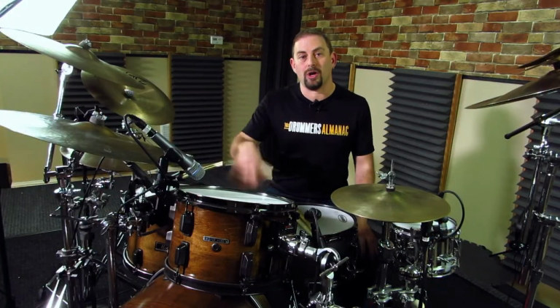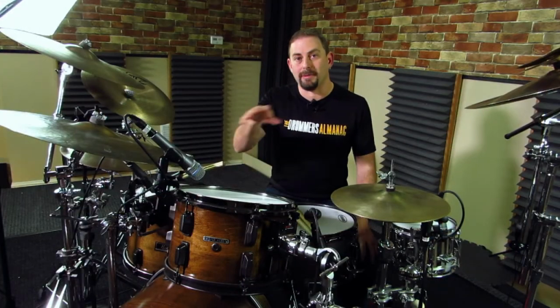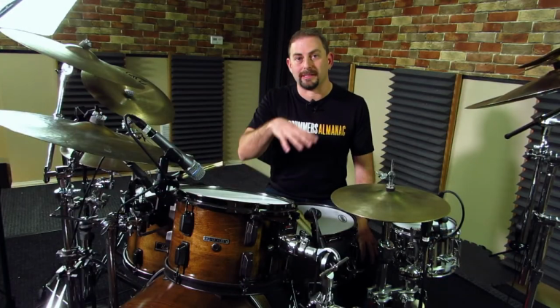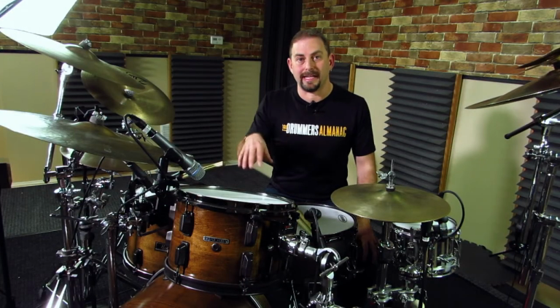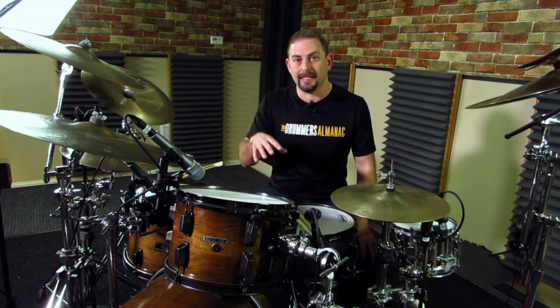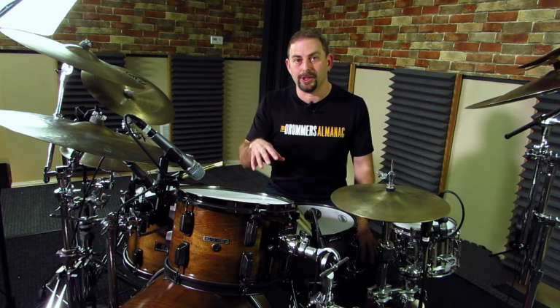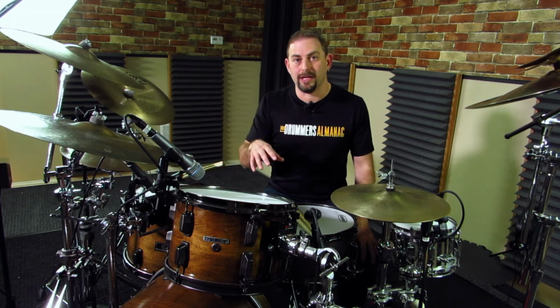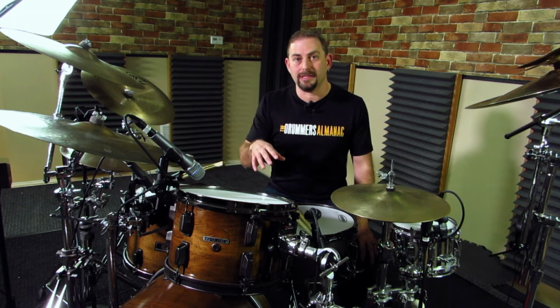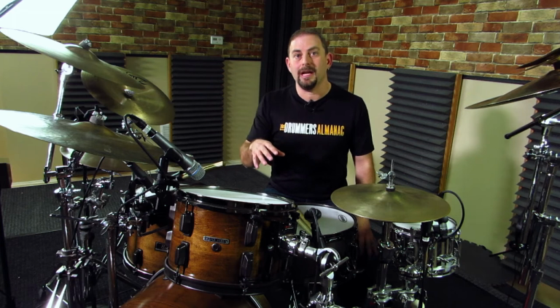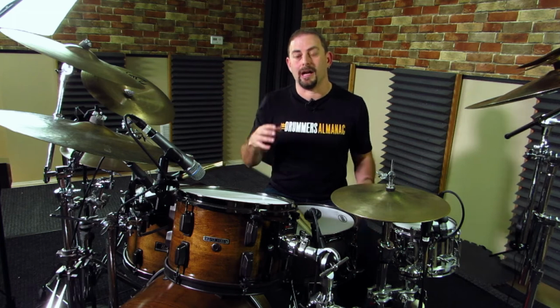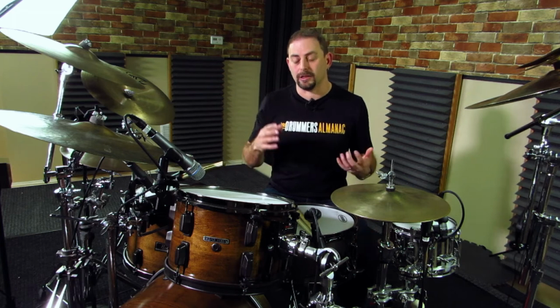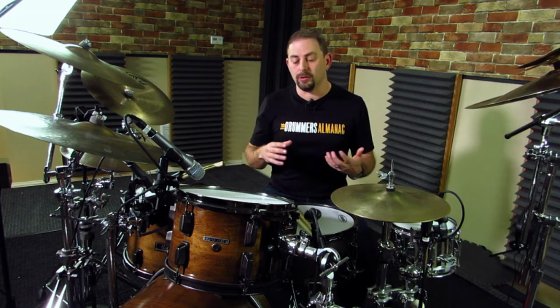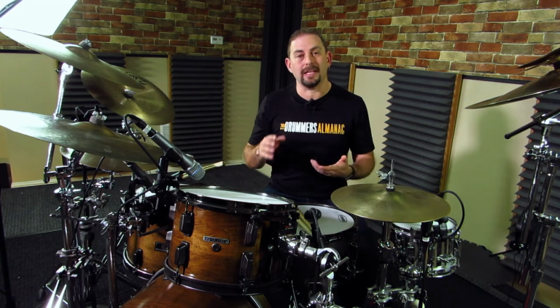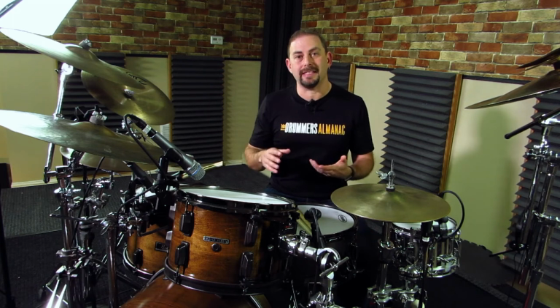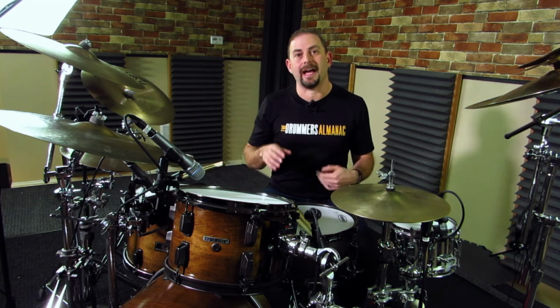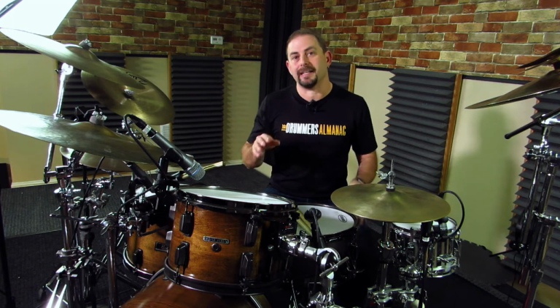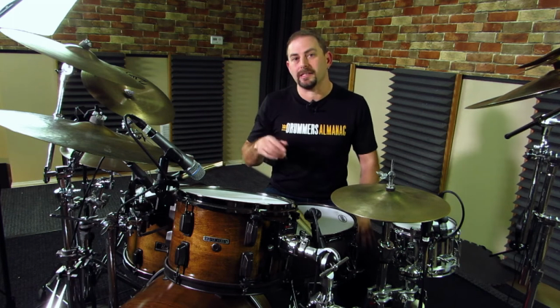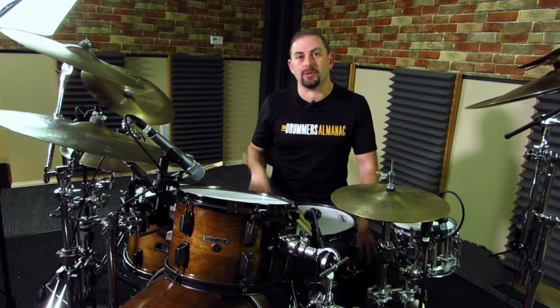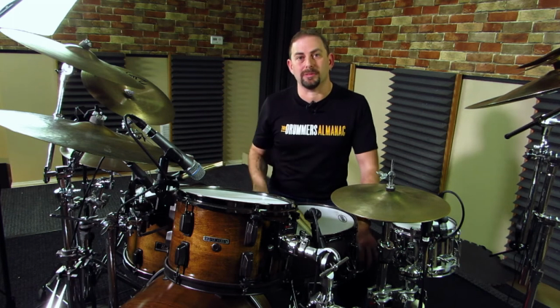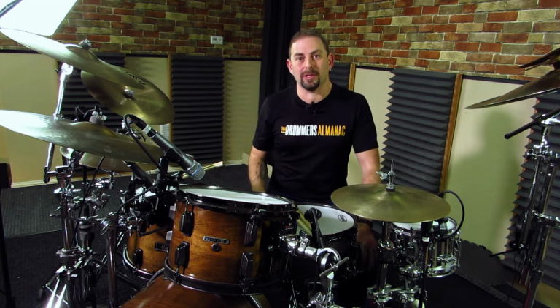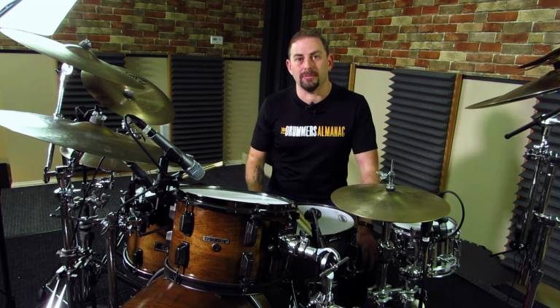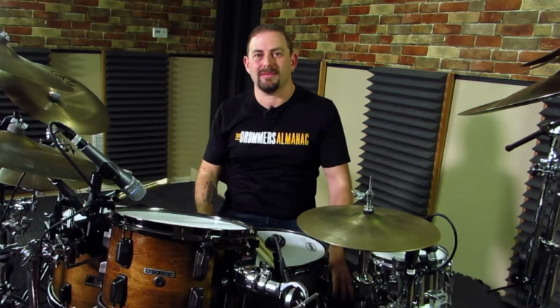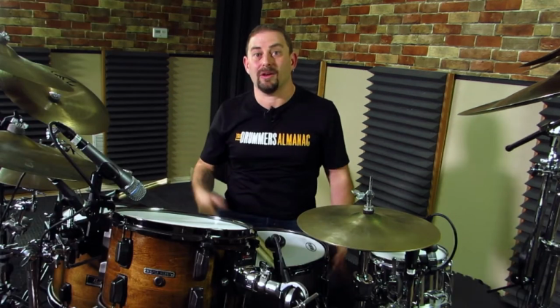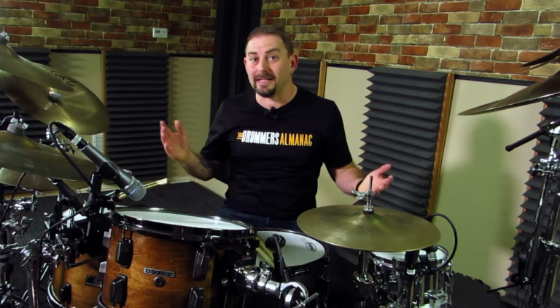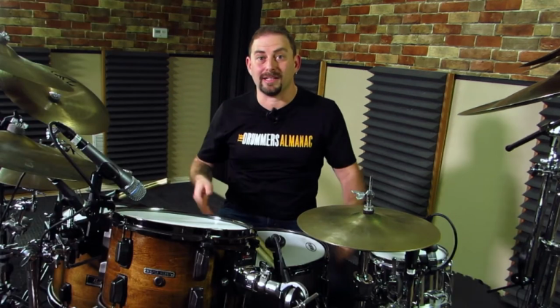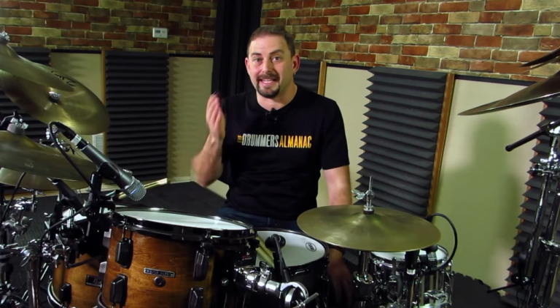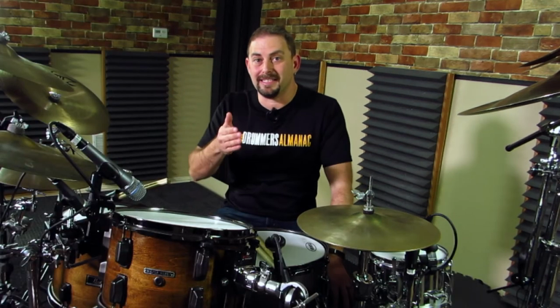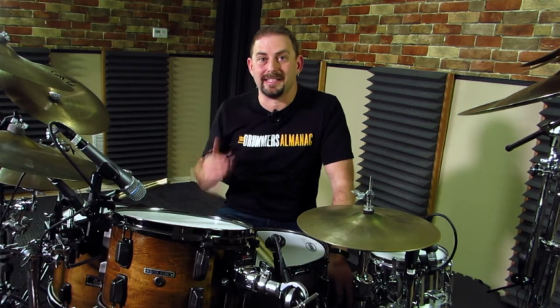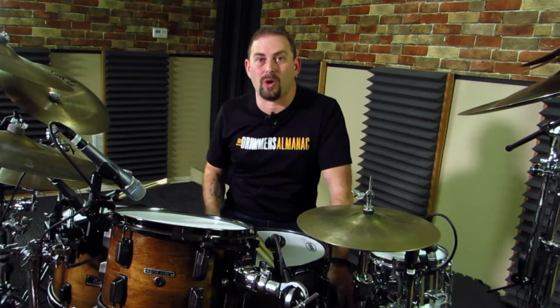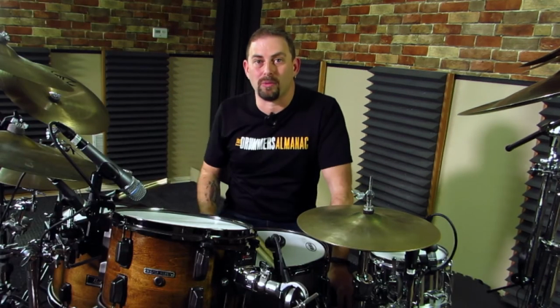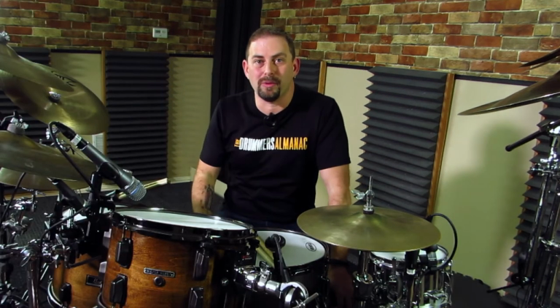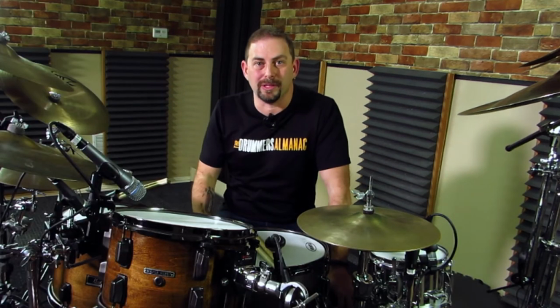If you haven't seen part one where I talk about staining the shells, I'll include a link to that in the description below. So let's get into this hardware rebuild.